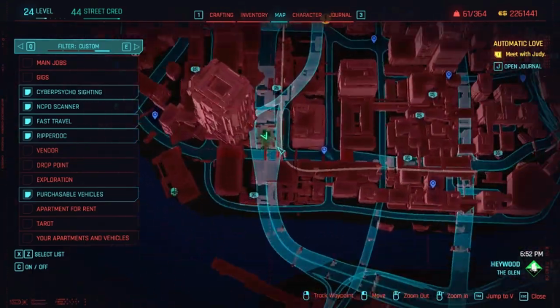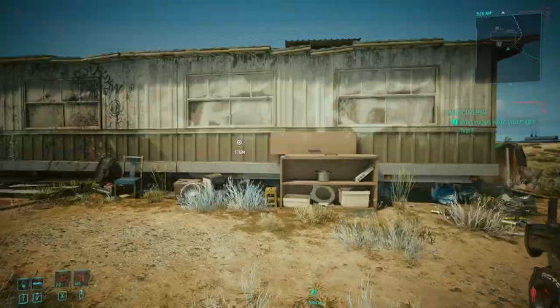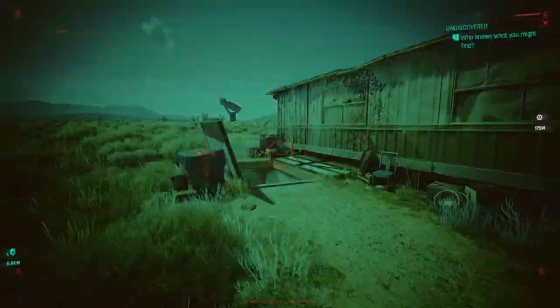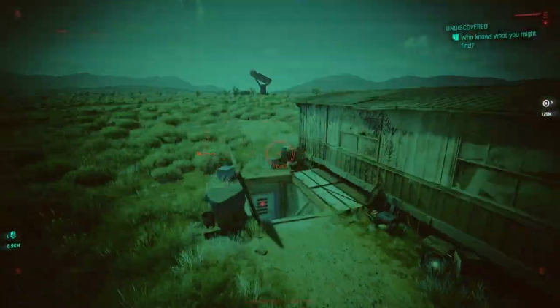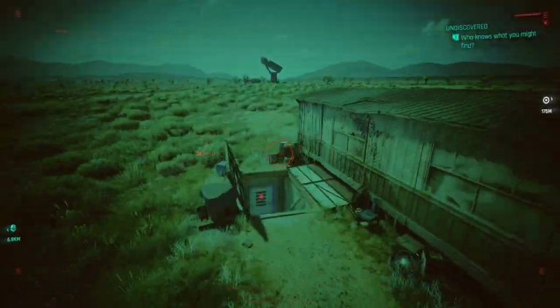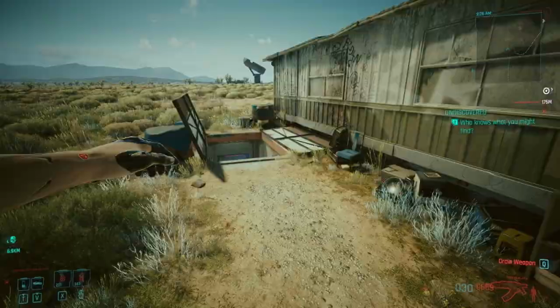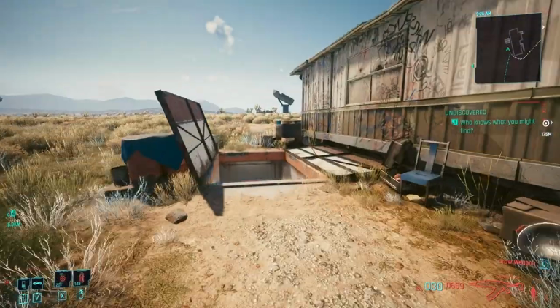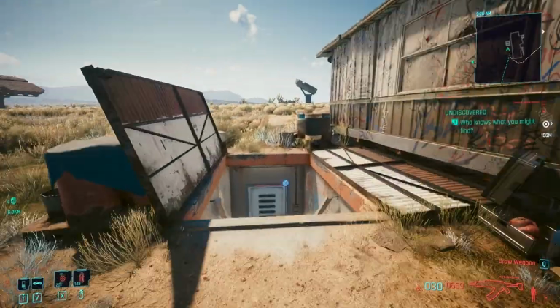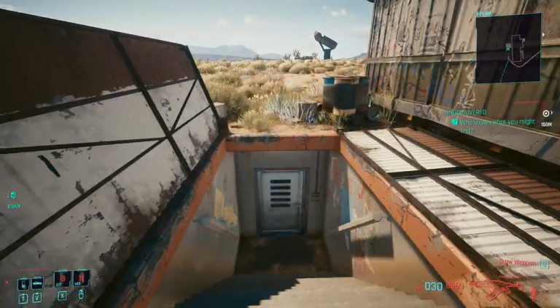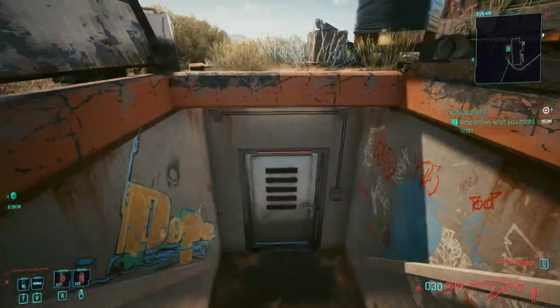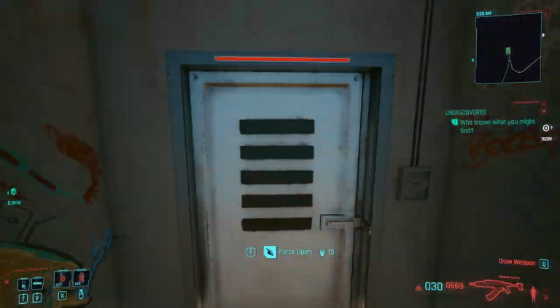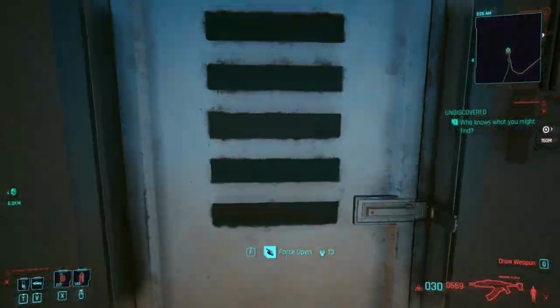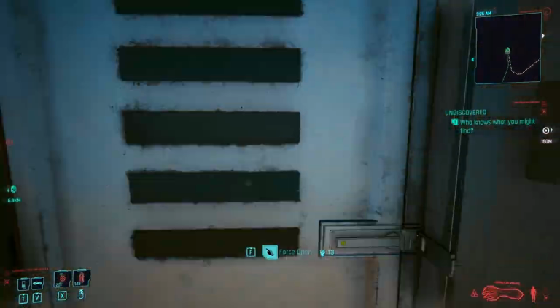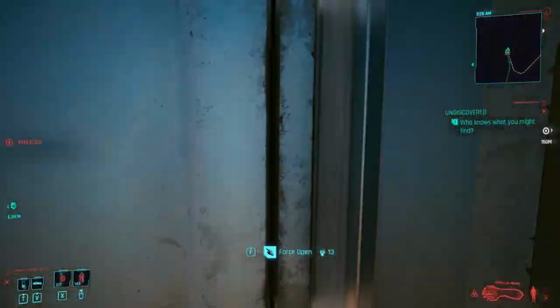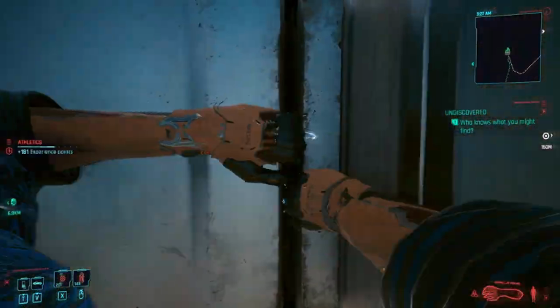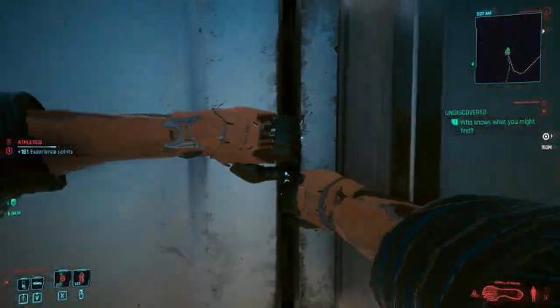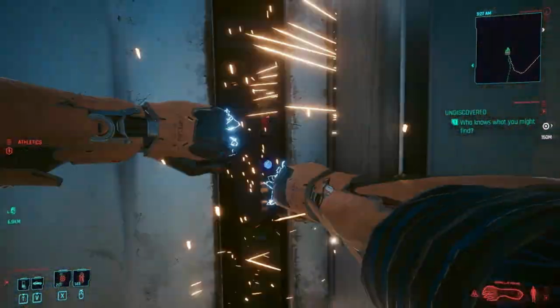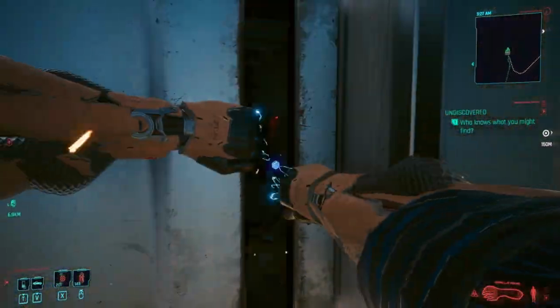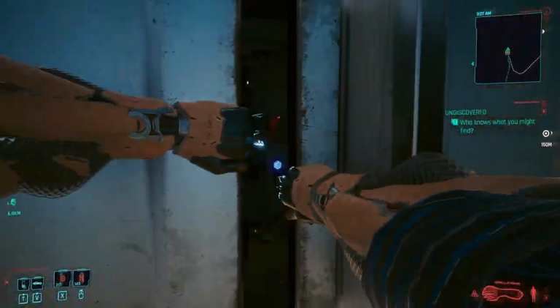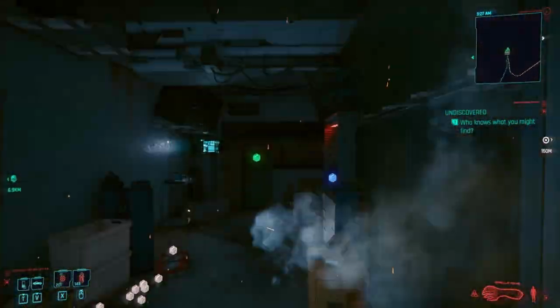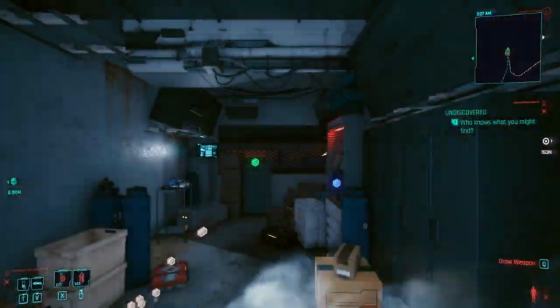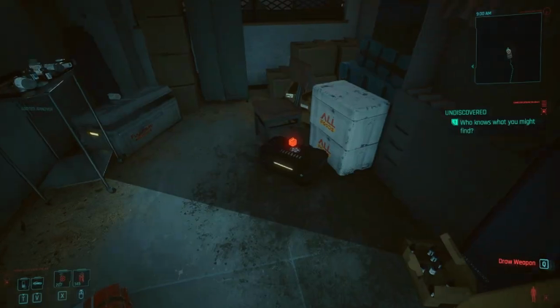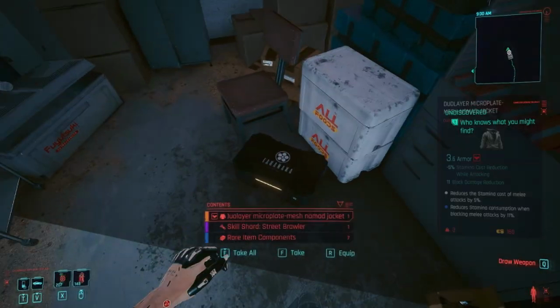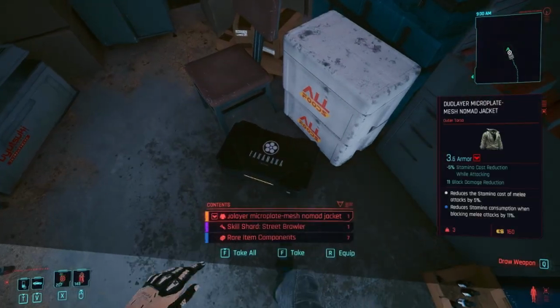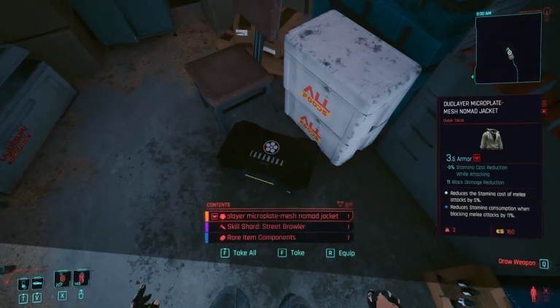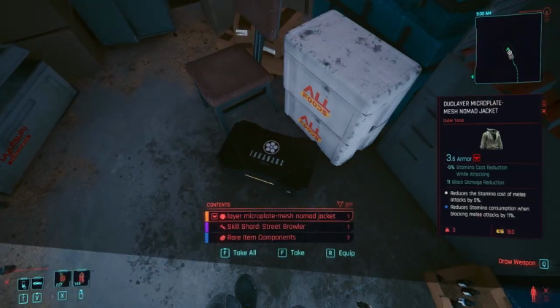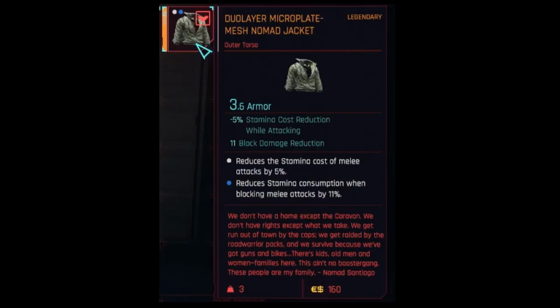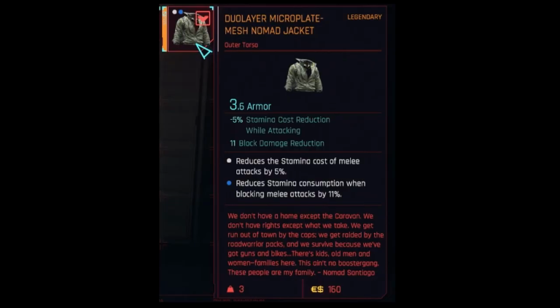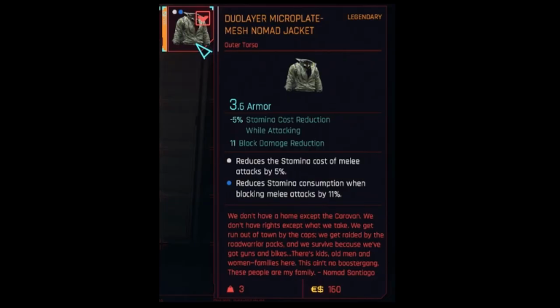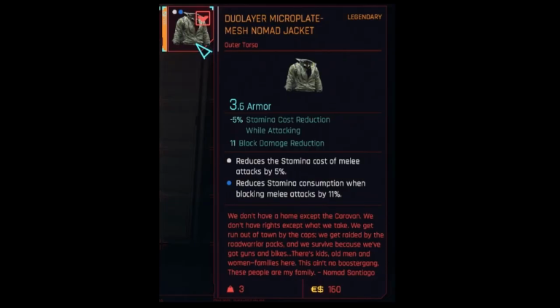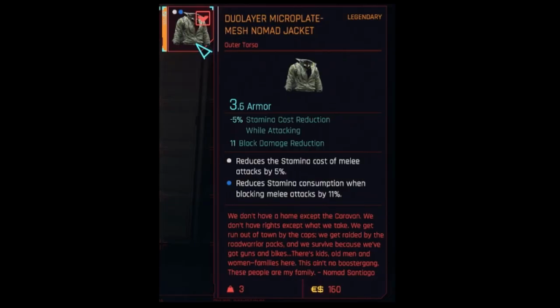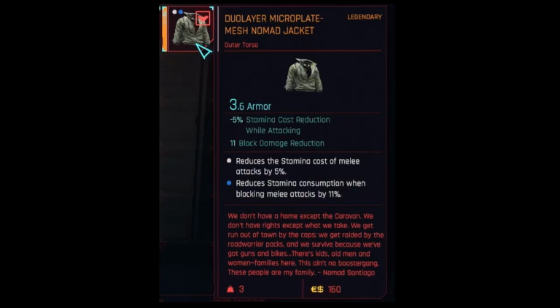The Nomad jacket is found in a bunker in the Badlands; the door requires 13 body to open.